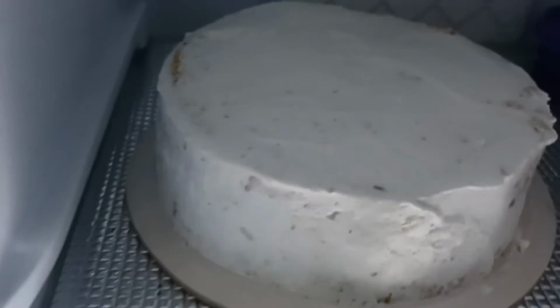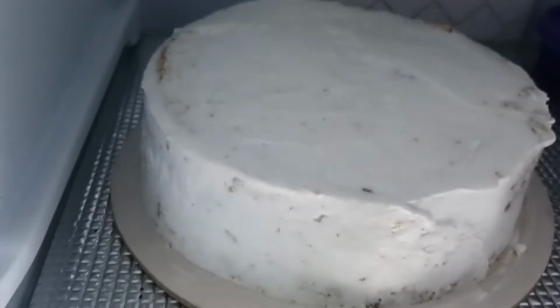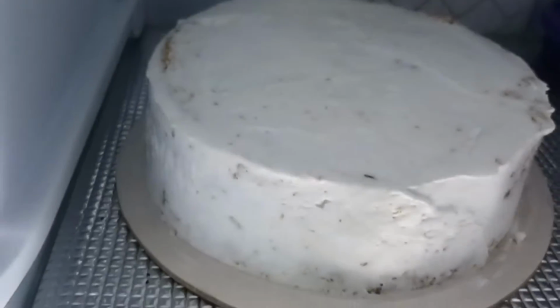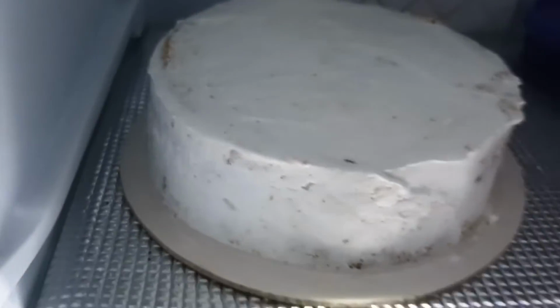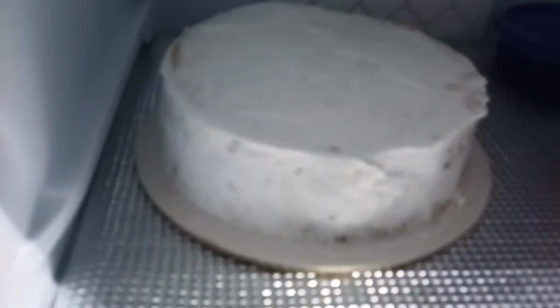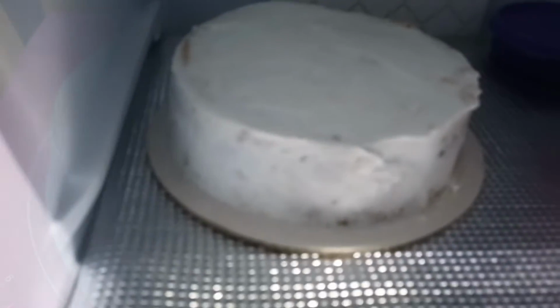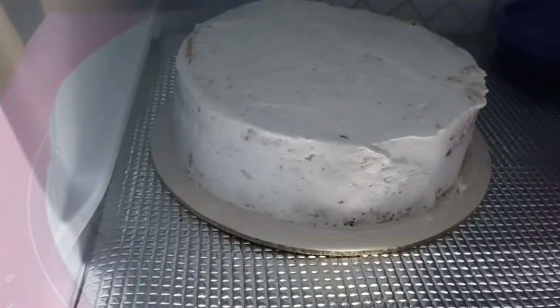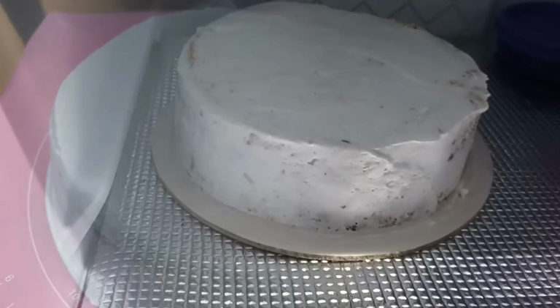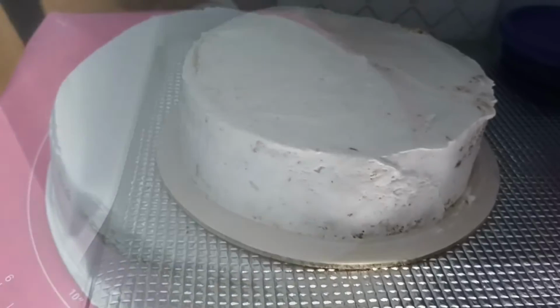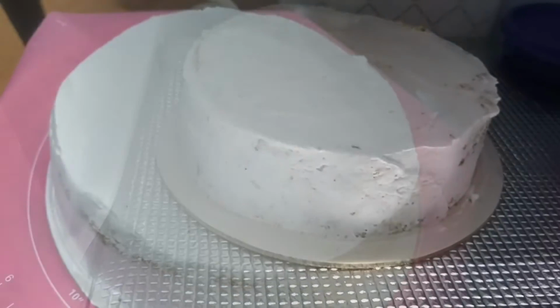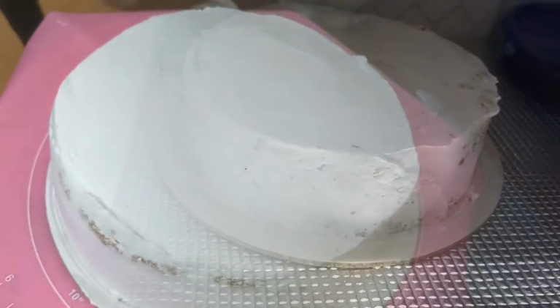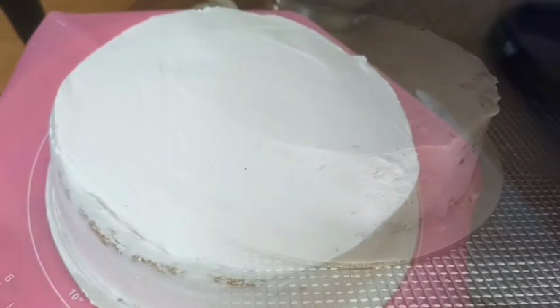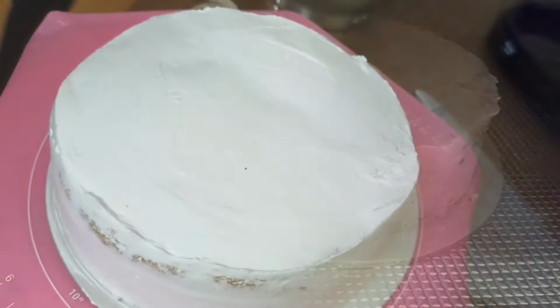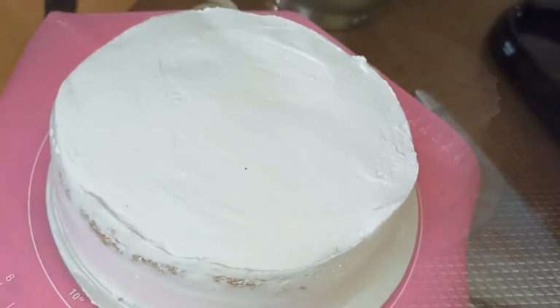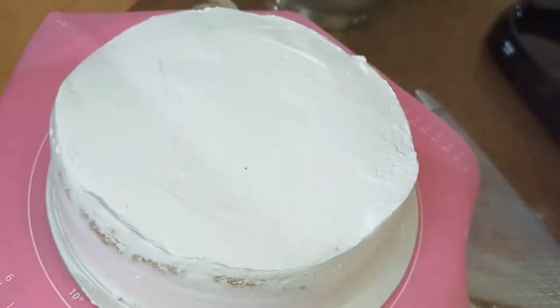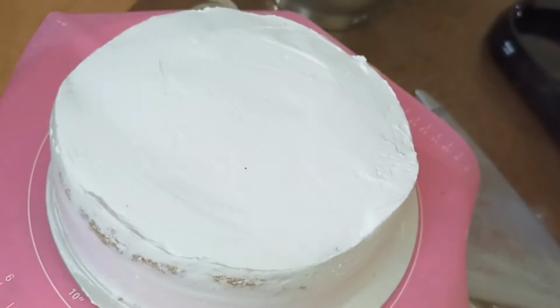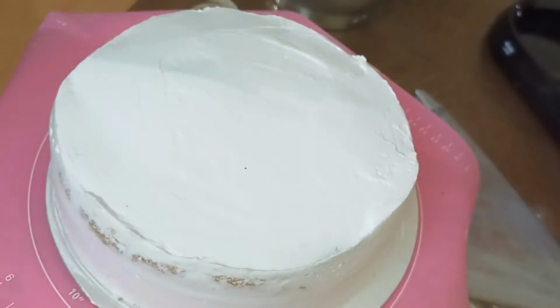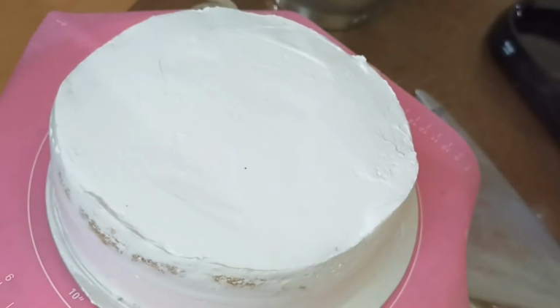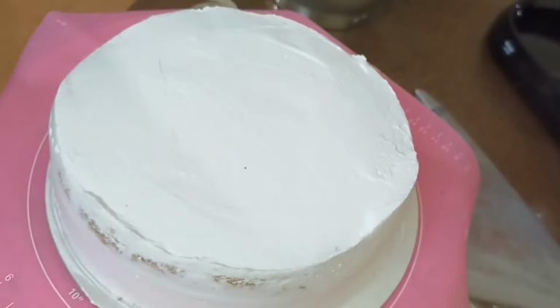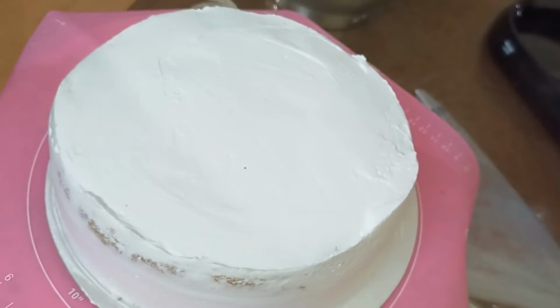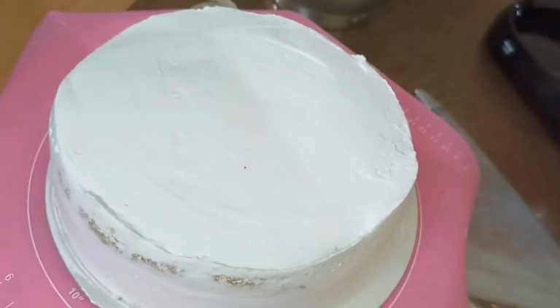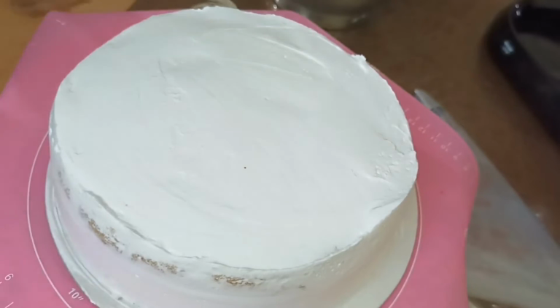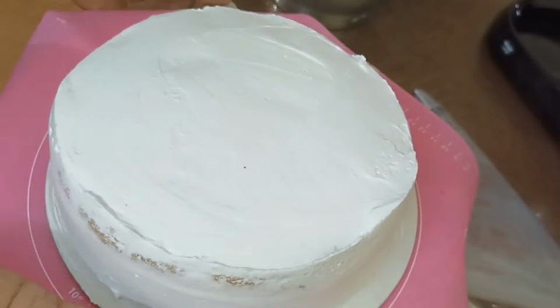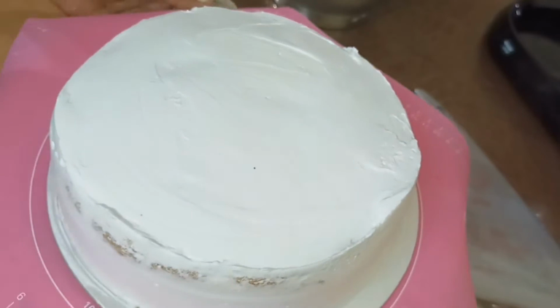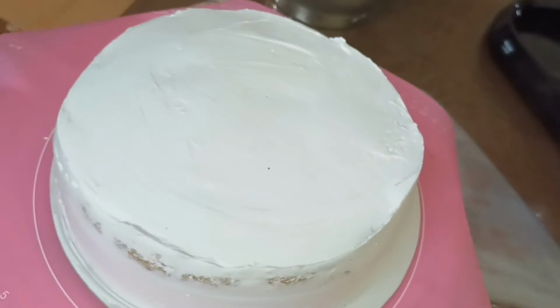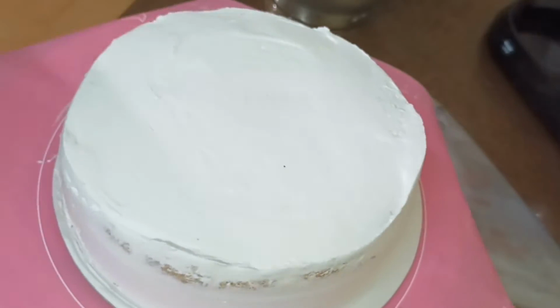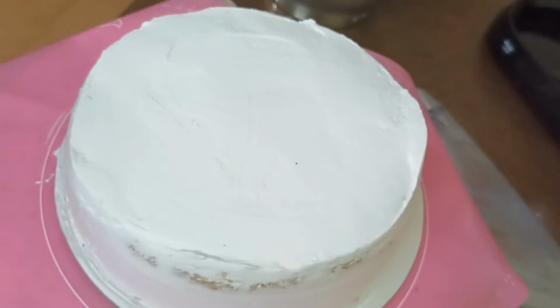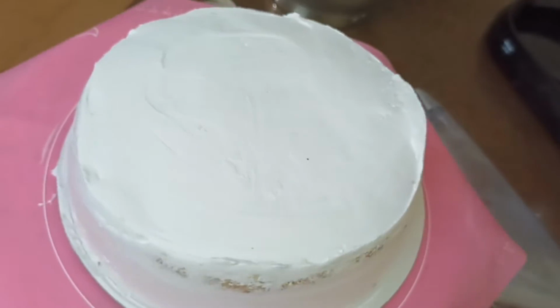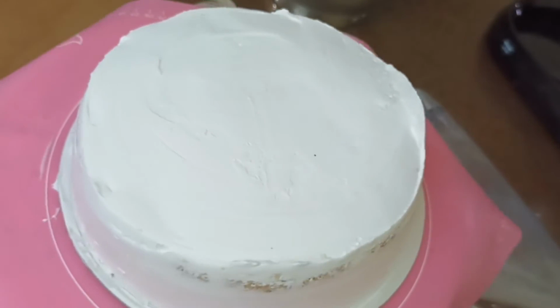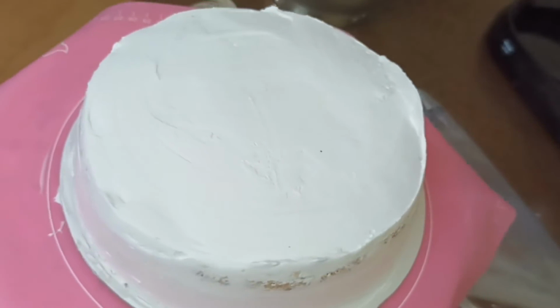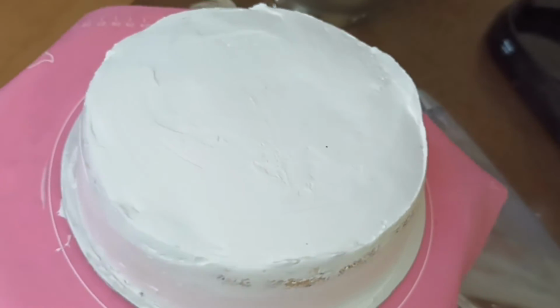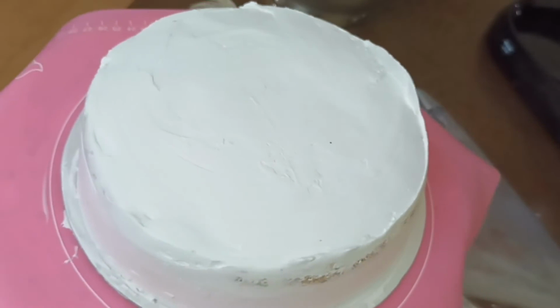Add the crumb coat on top, and then add the second coating.